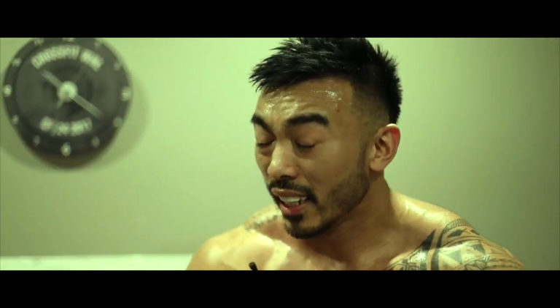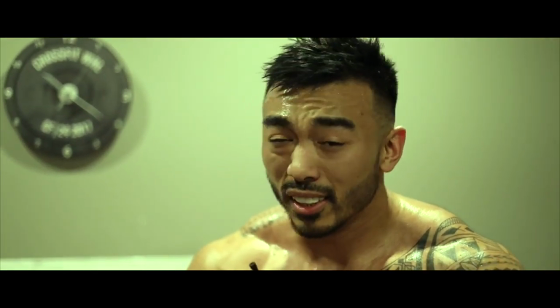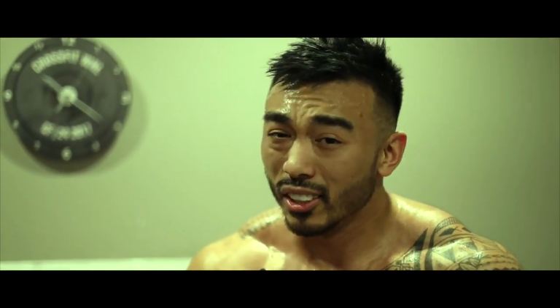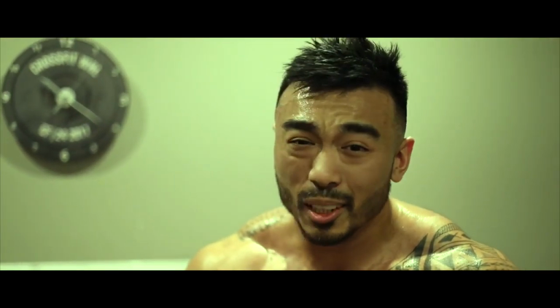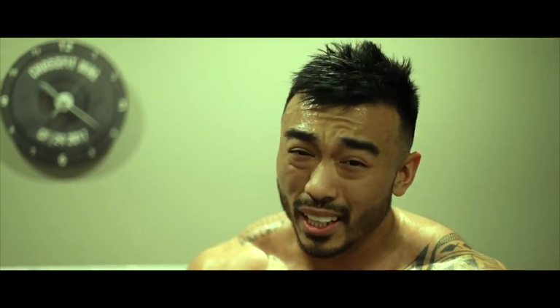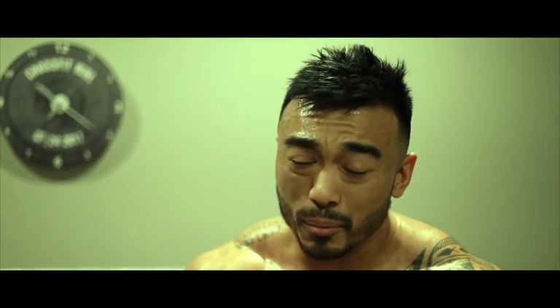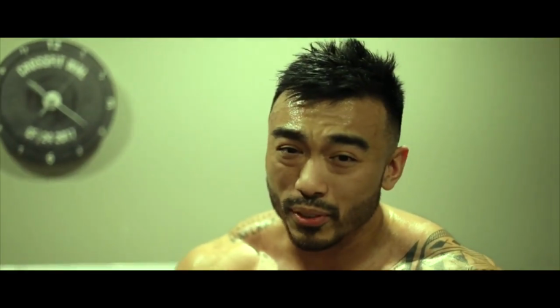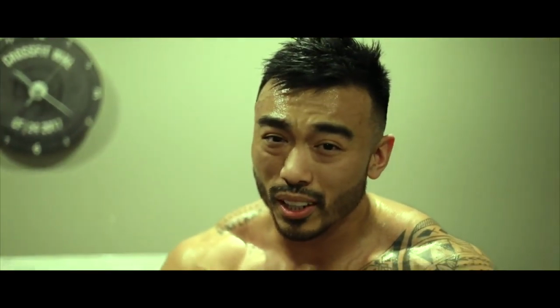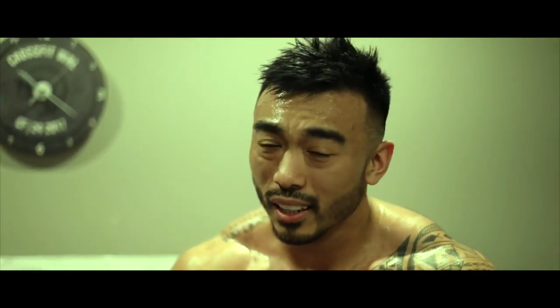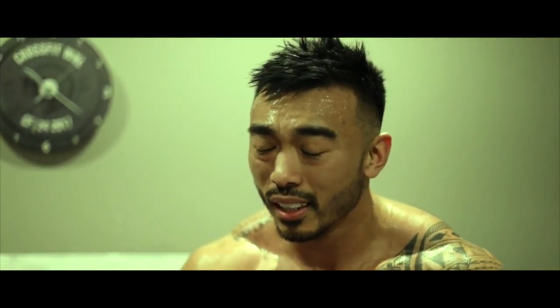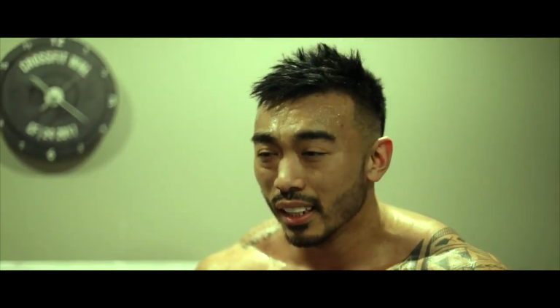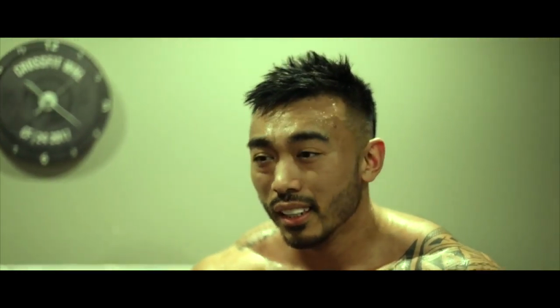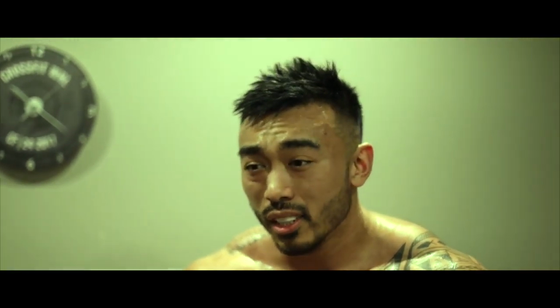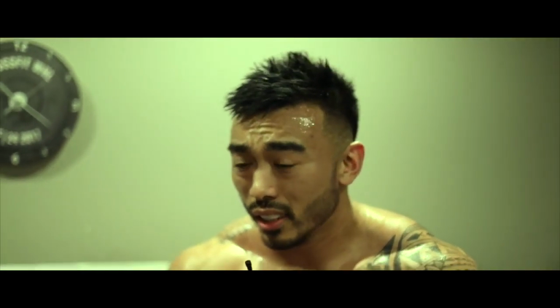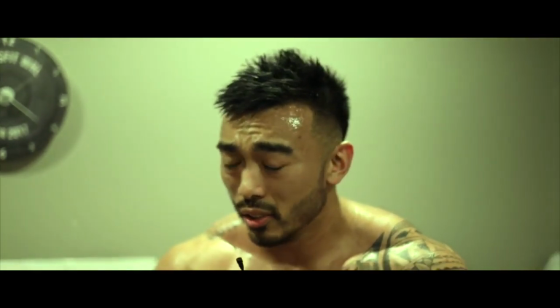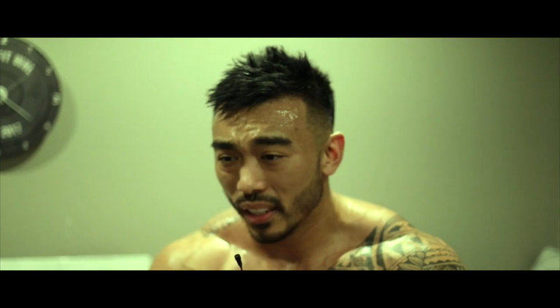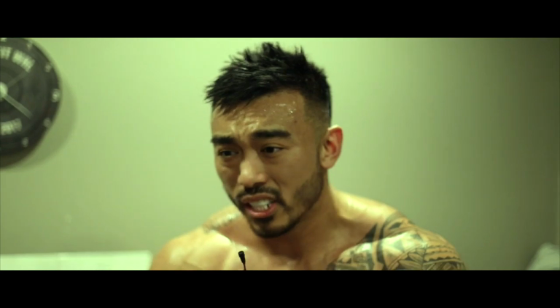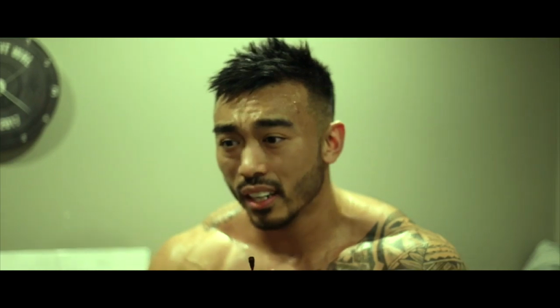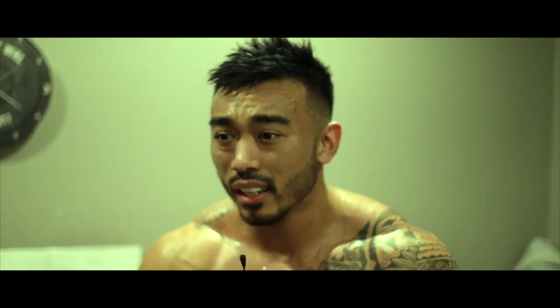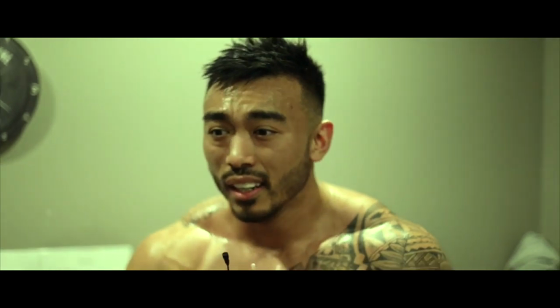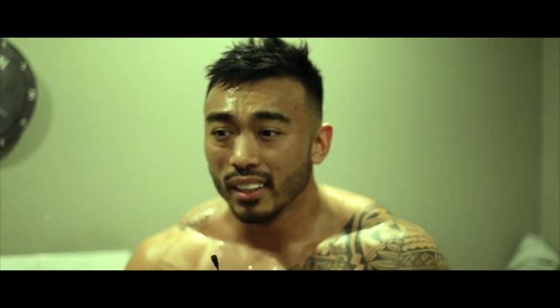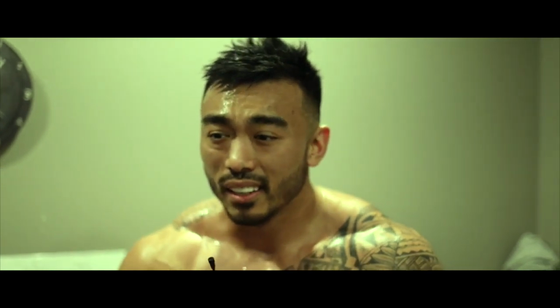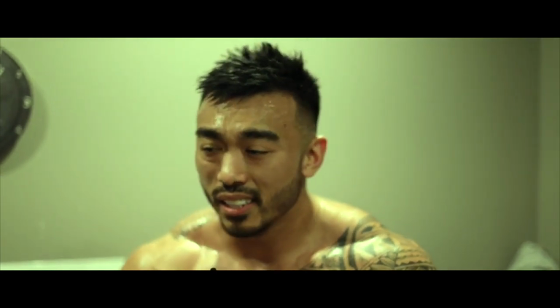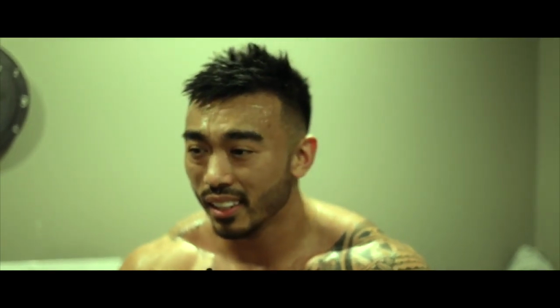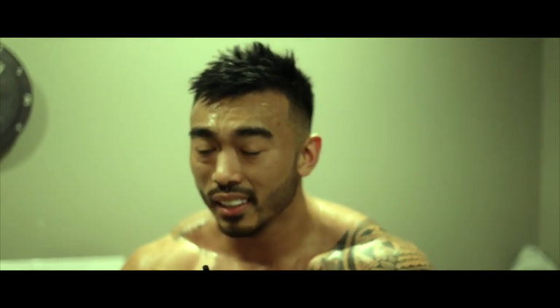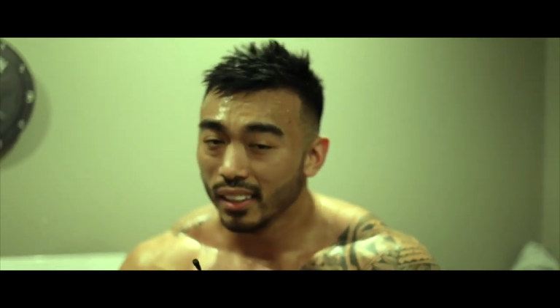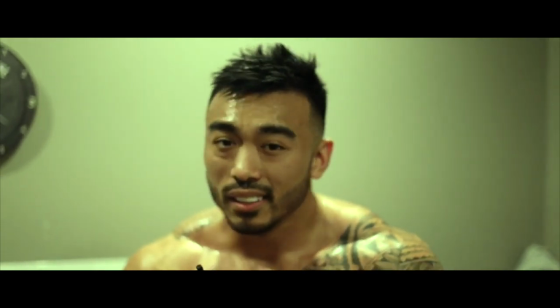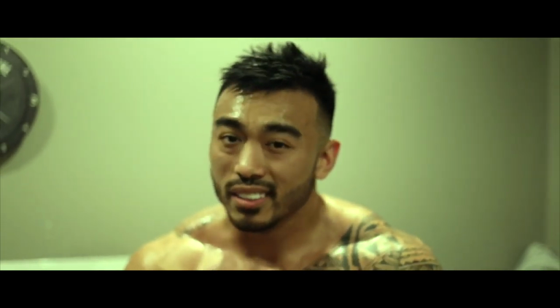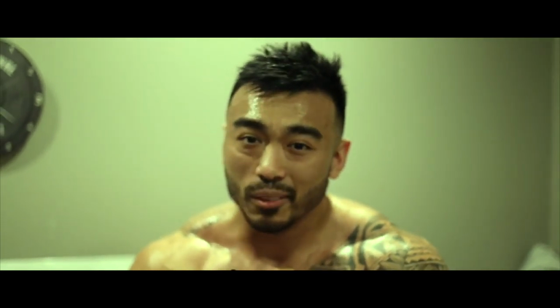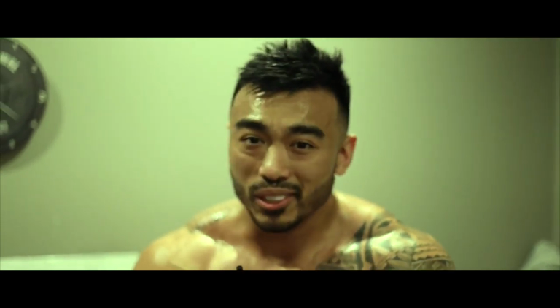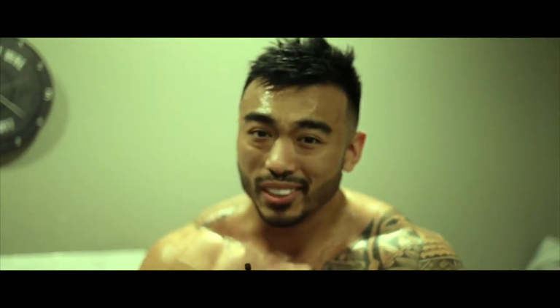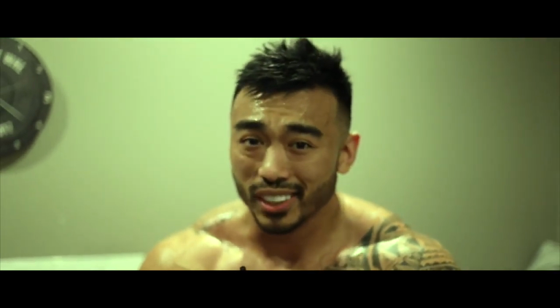I dated a girl named Diane before — she was a huge... and this Diane was no different.